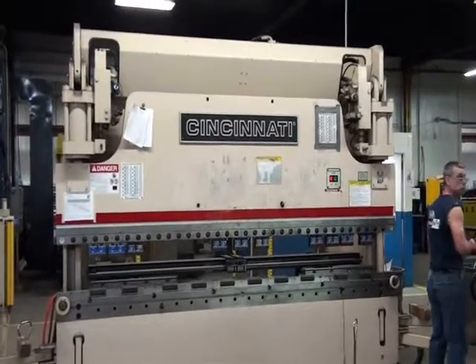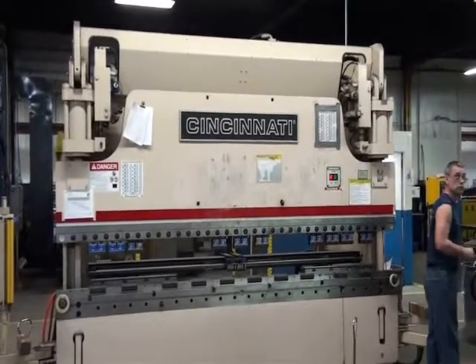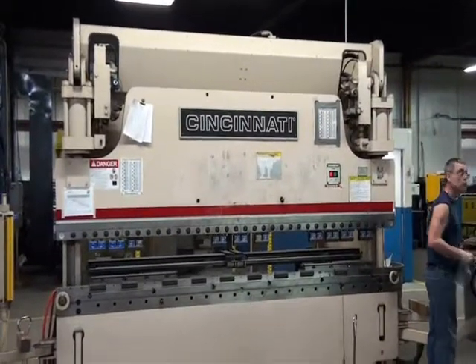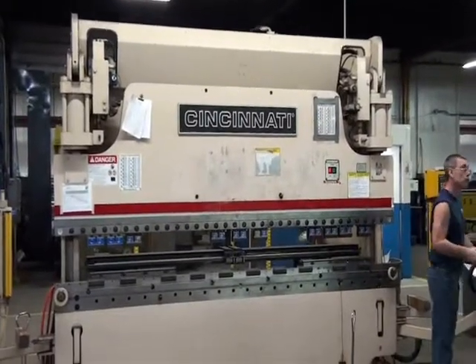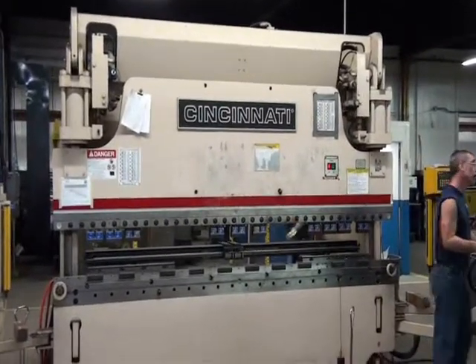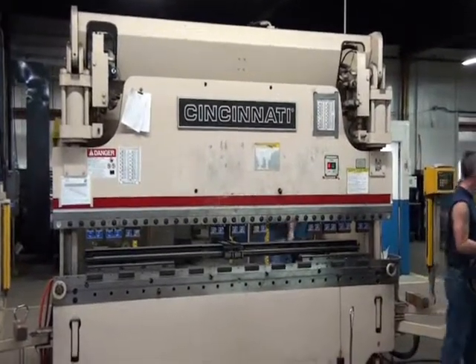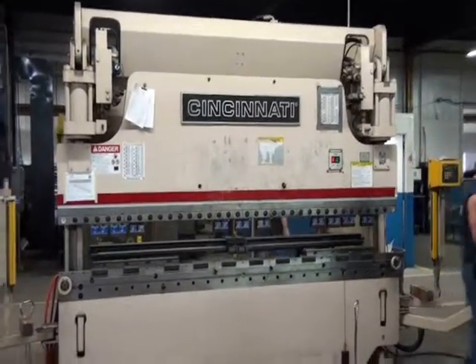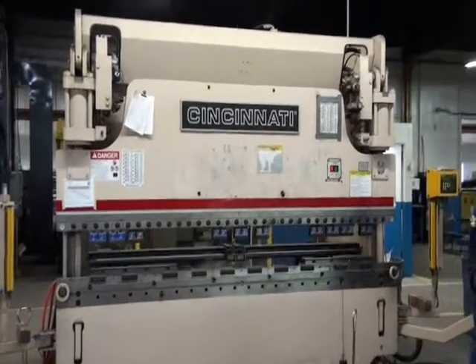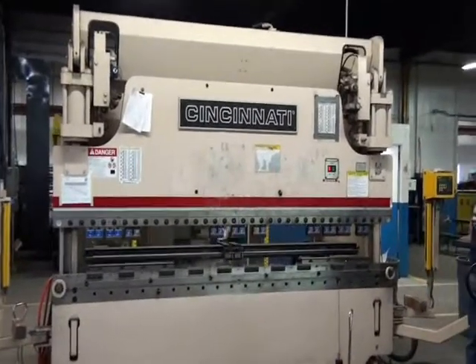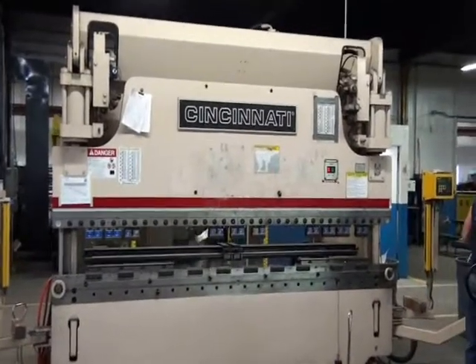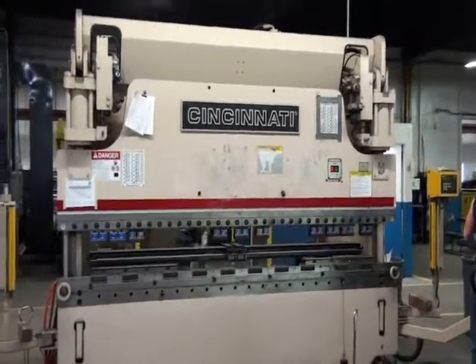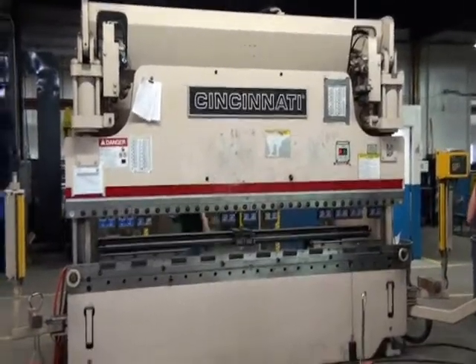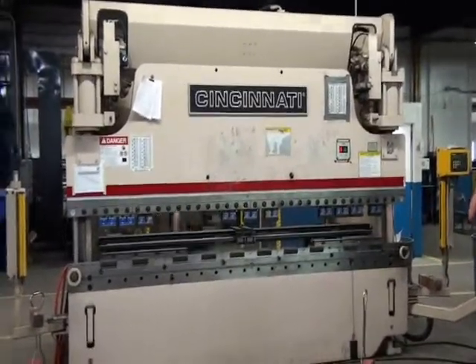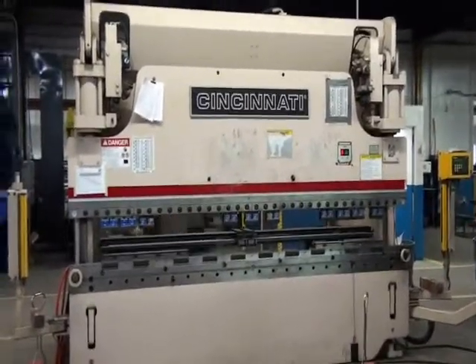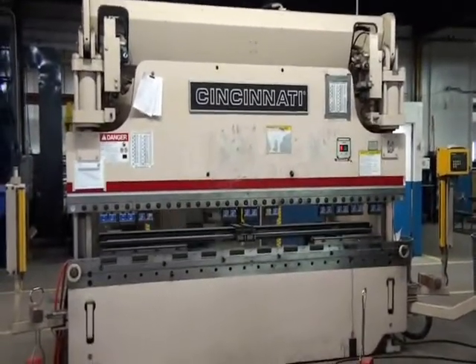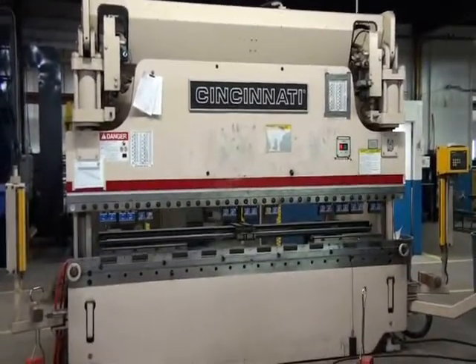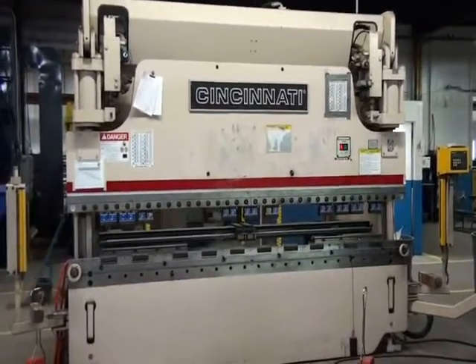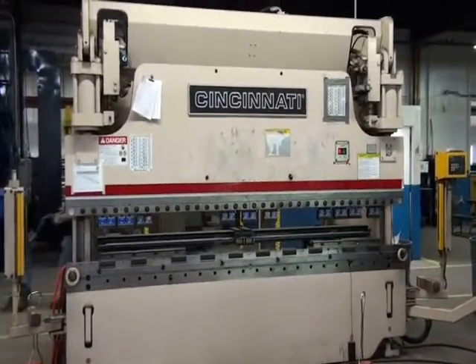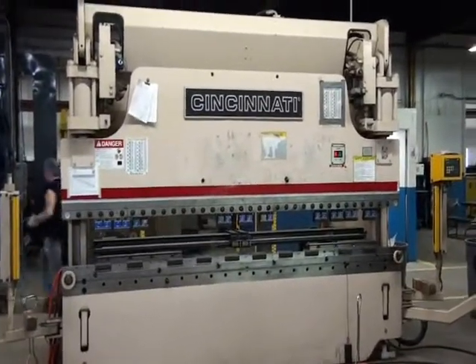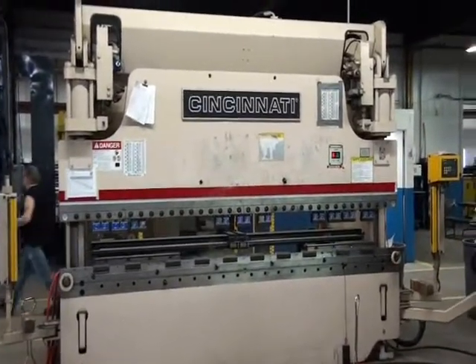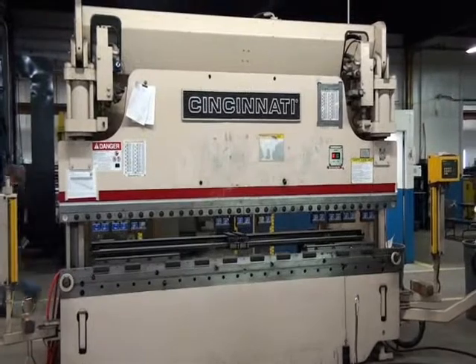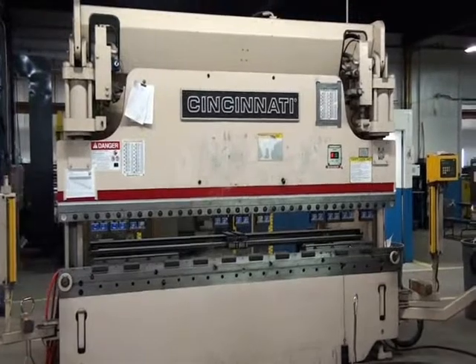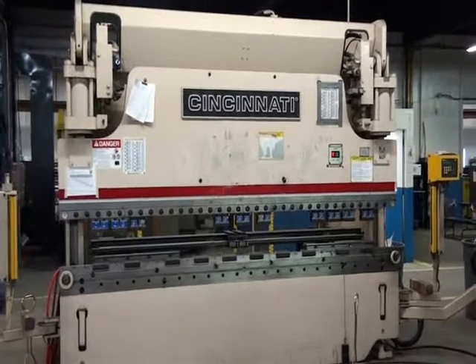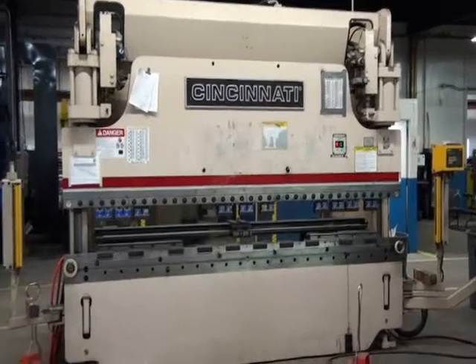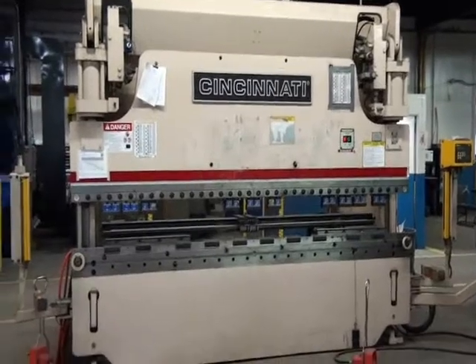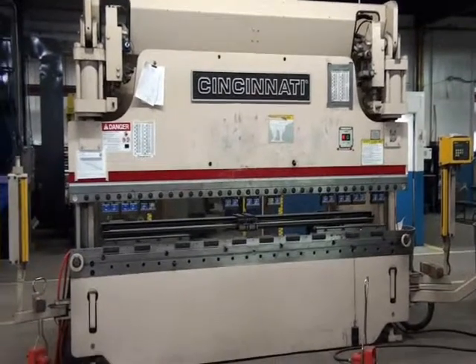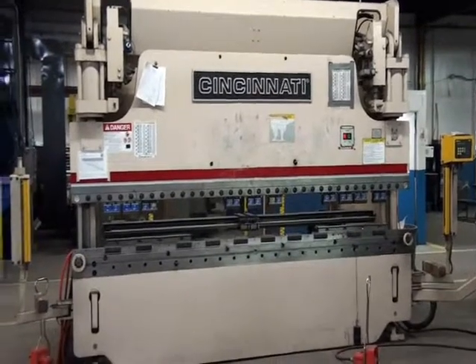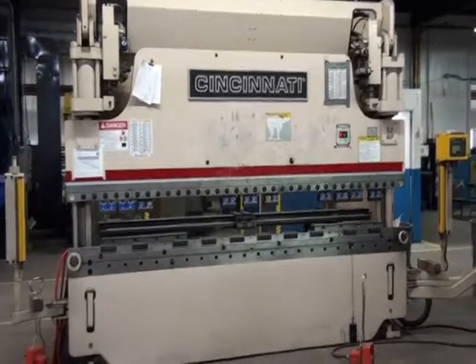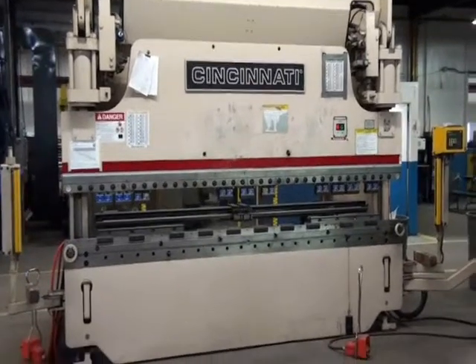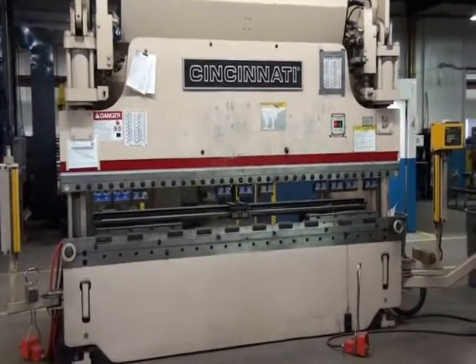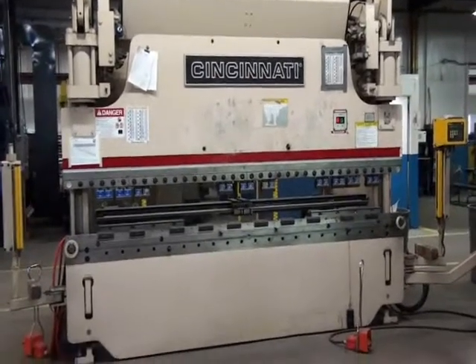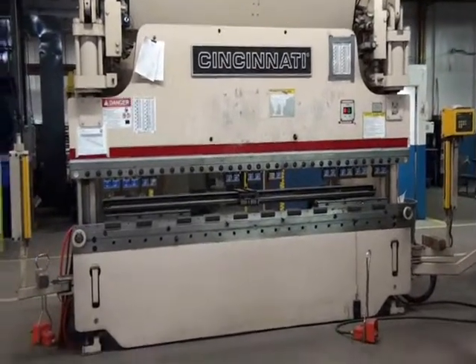So we are going to take a look at this machine we've captured.